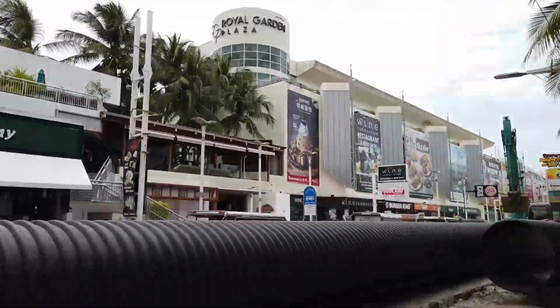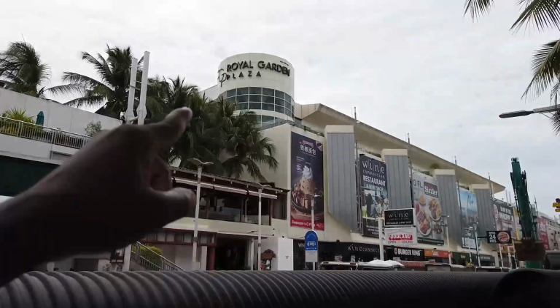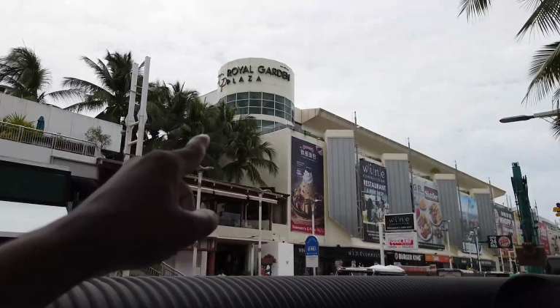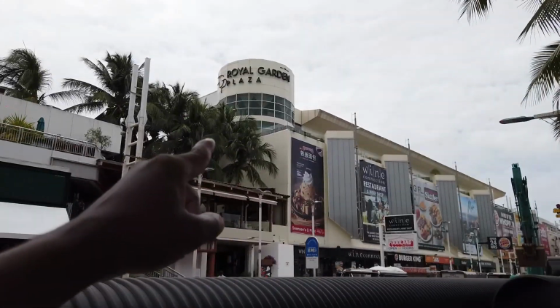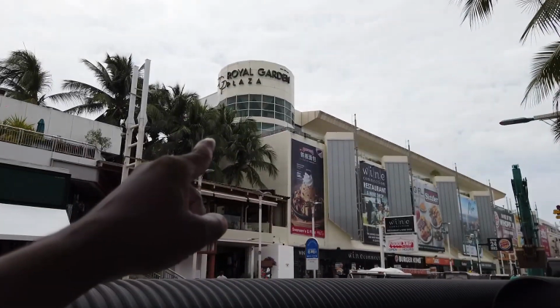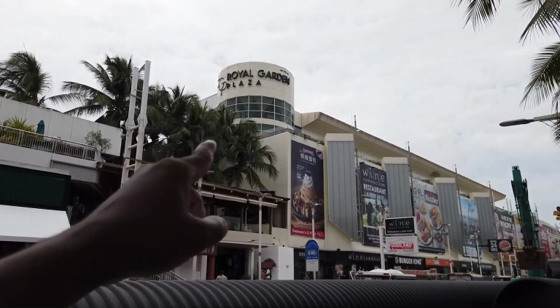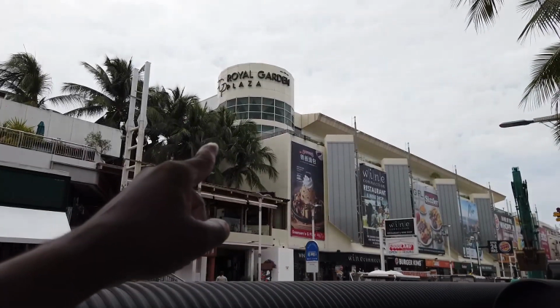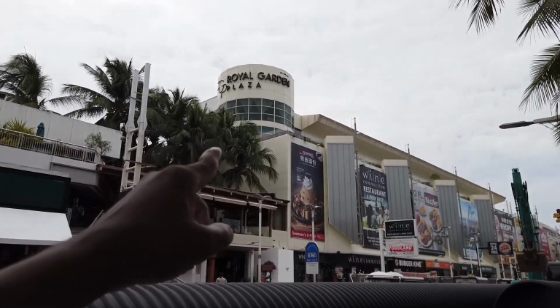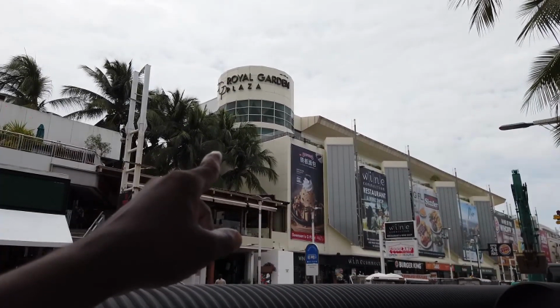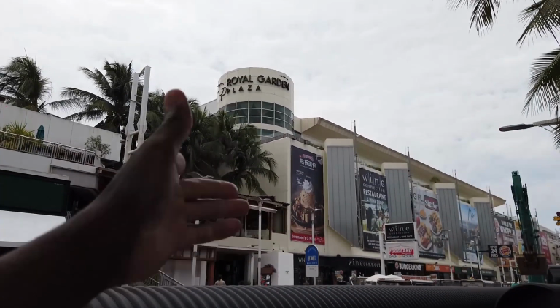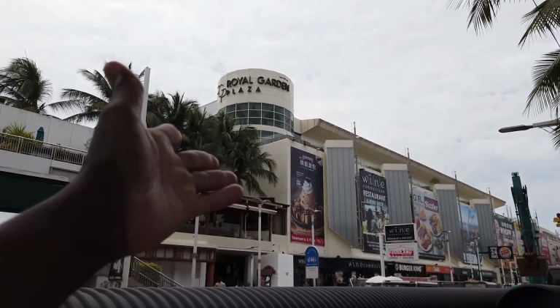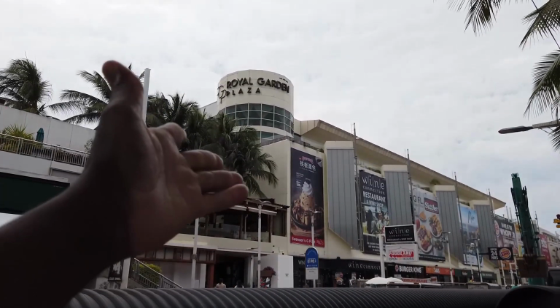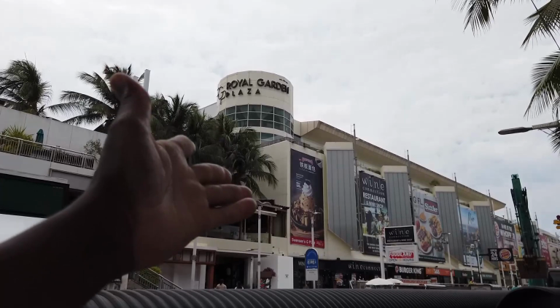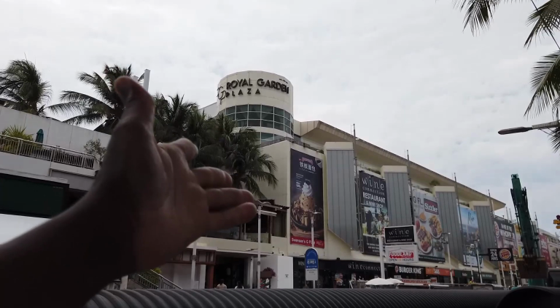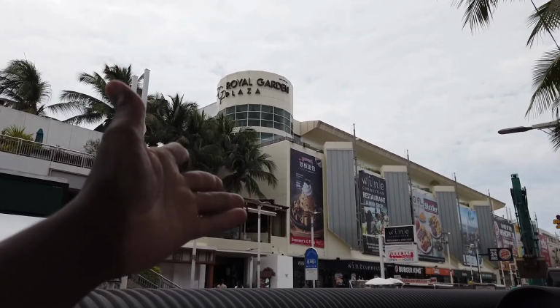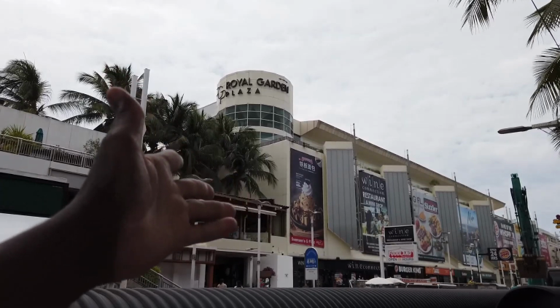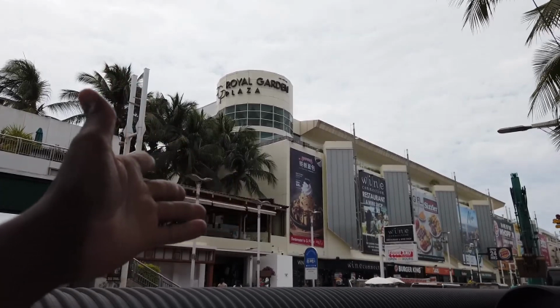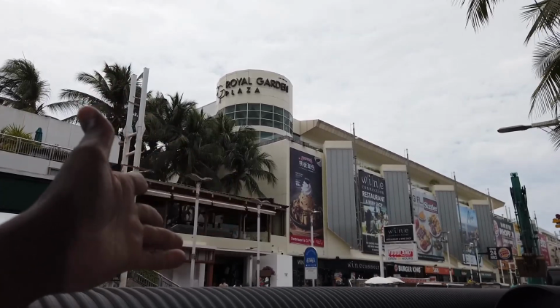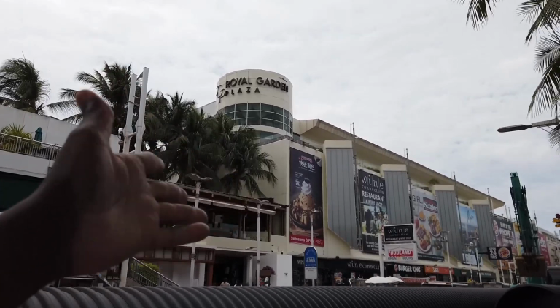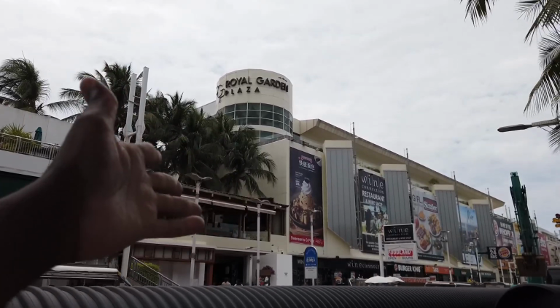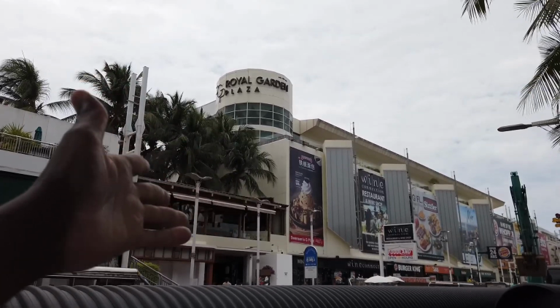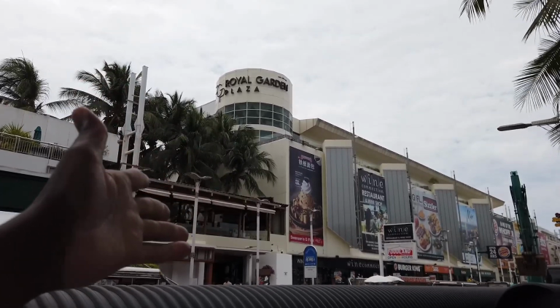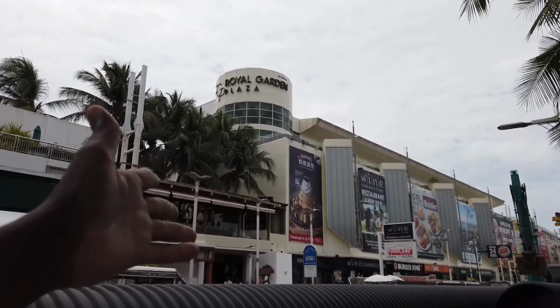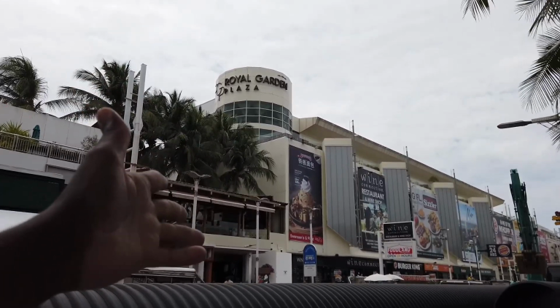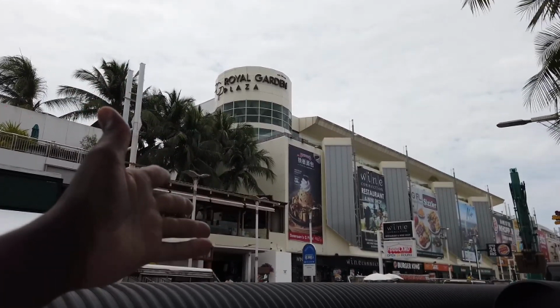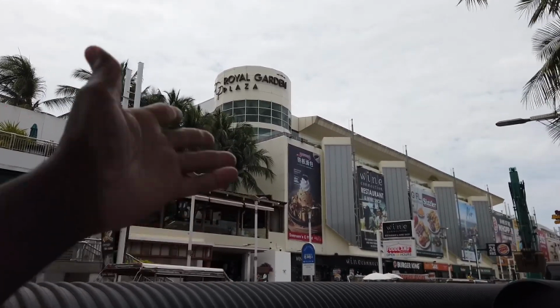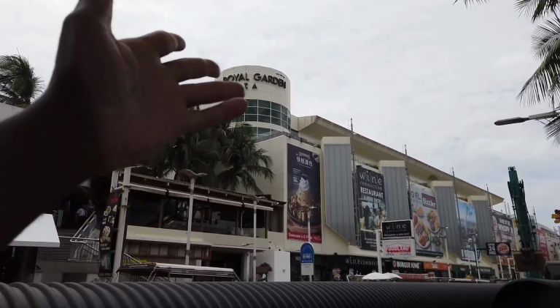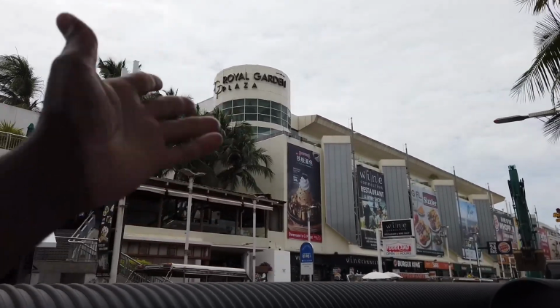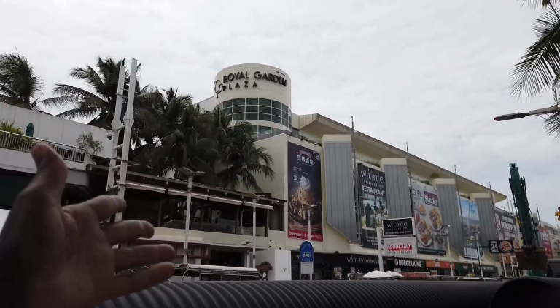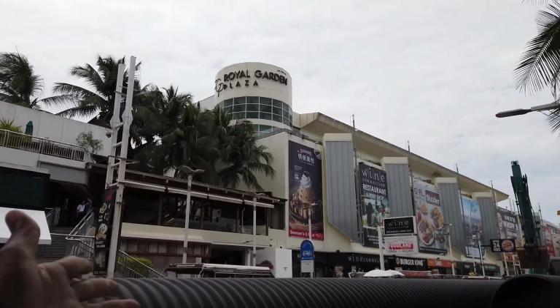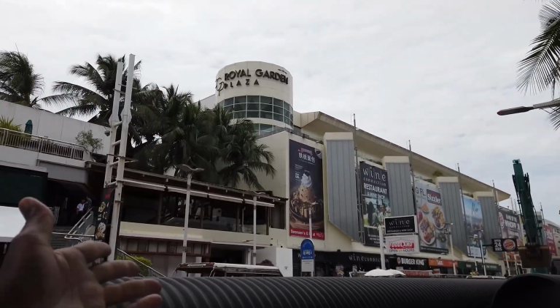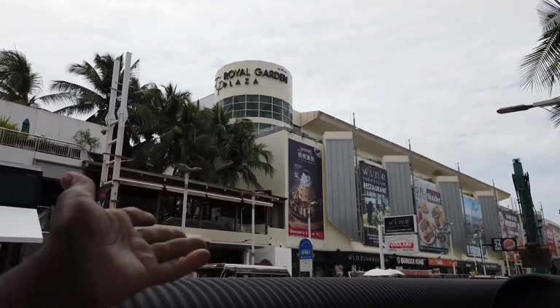There's another plaza you can check out — Royal Garden Plaza — right here on Beach Road.